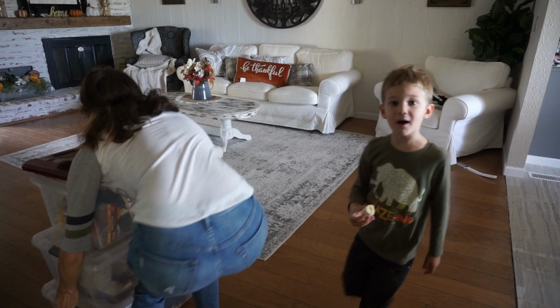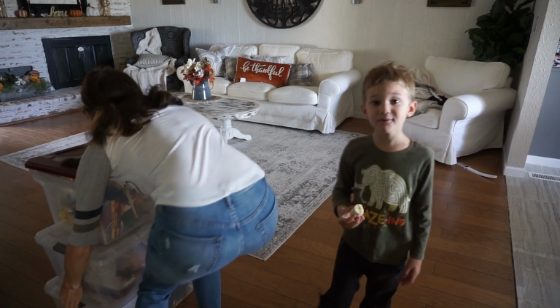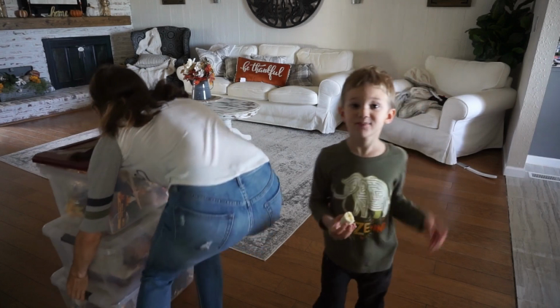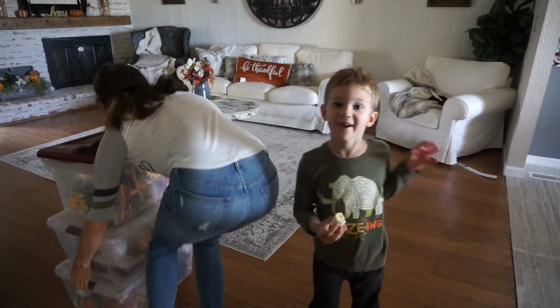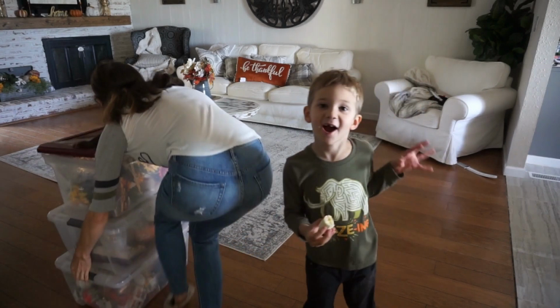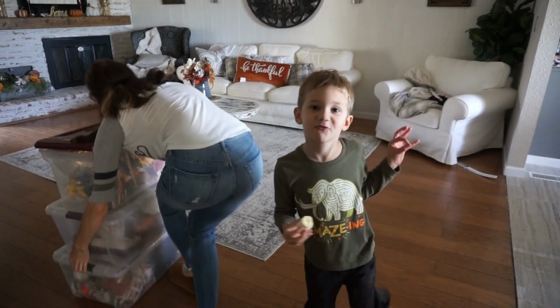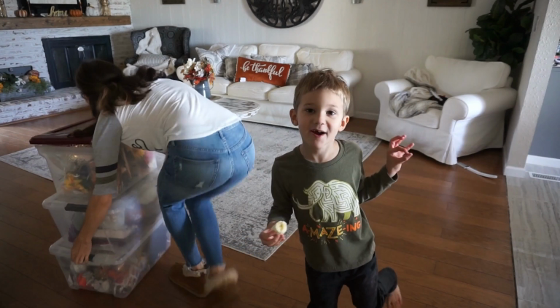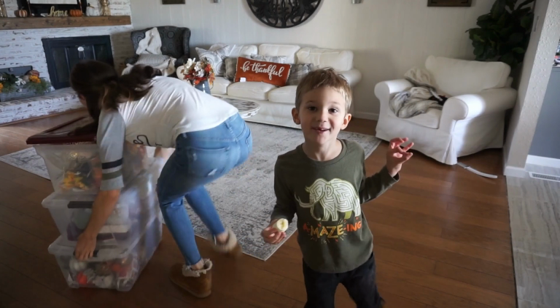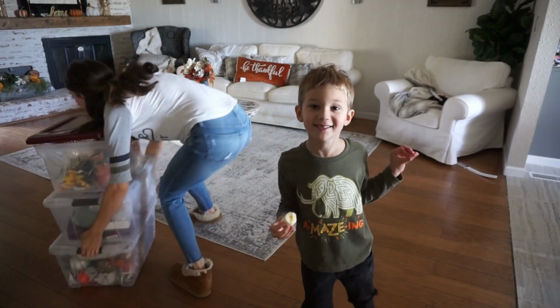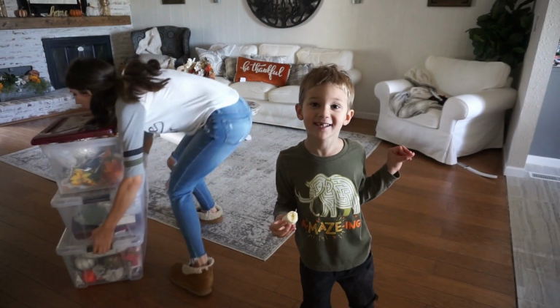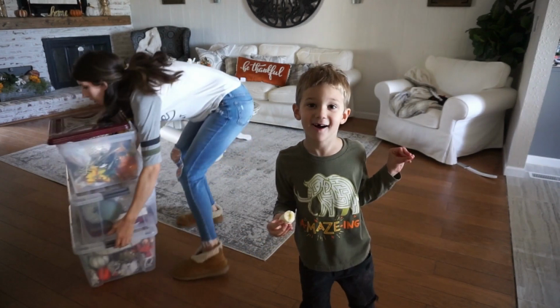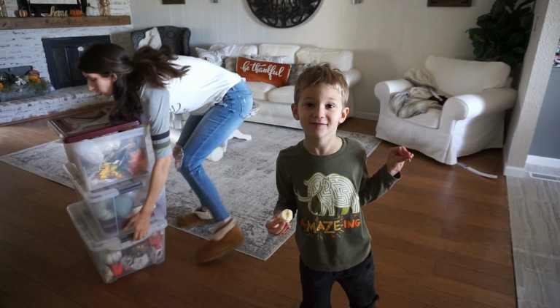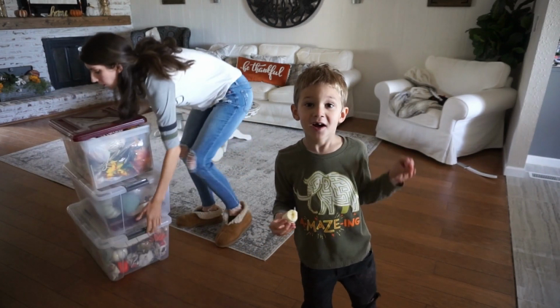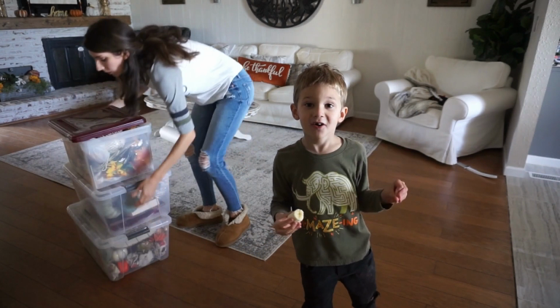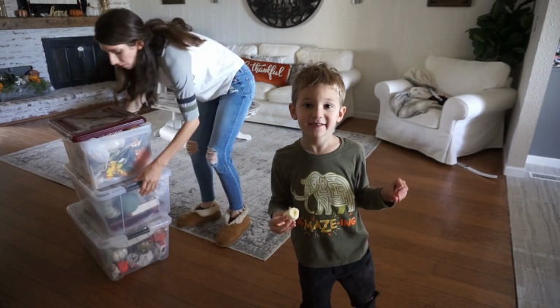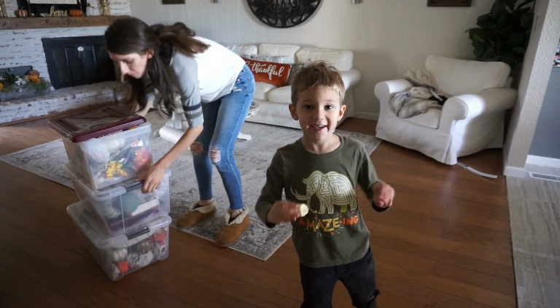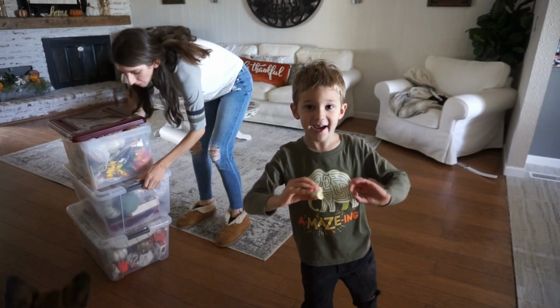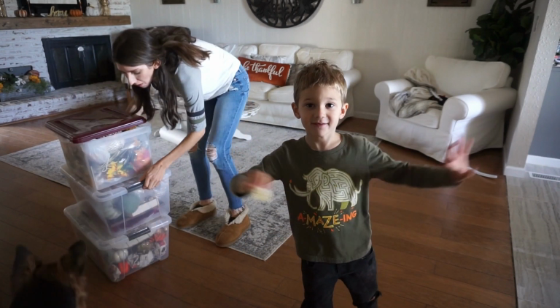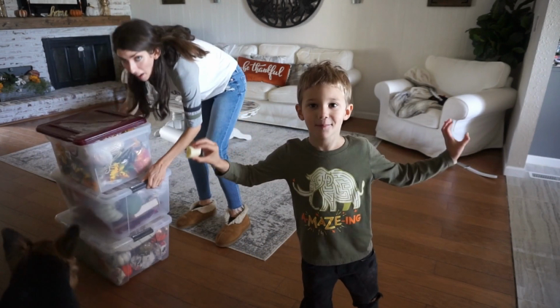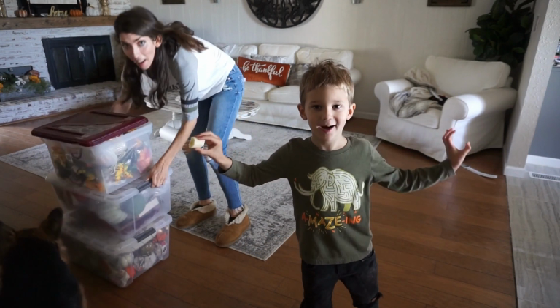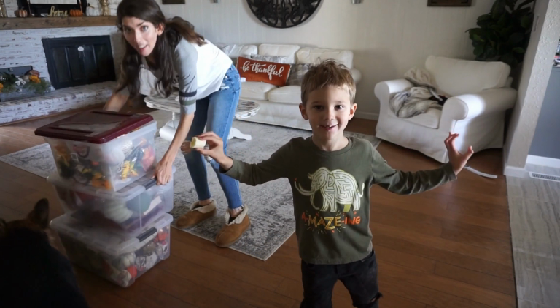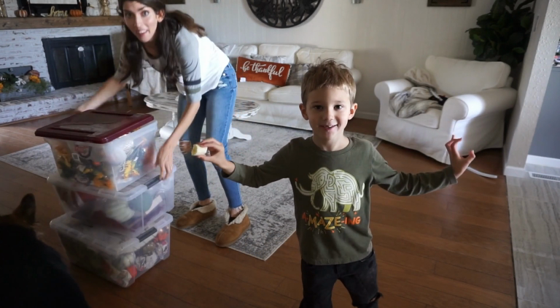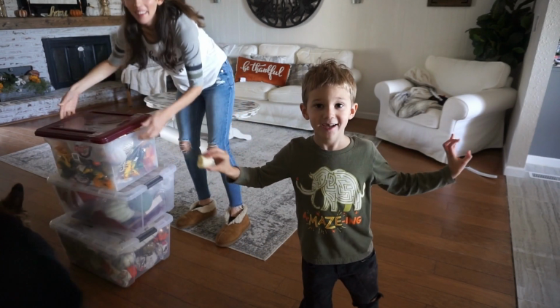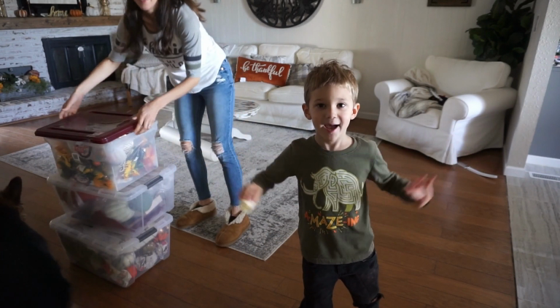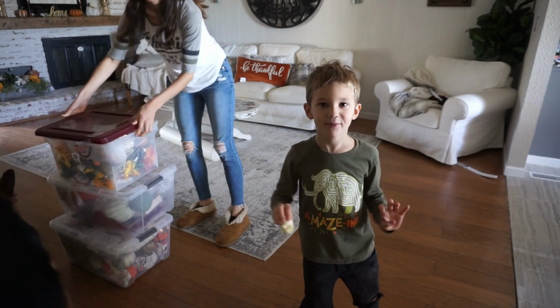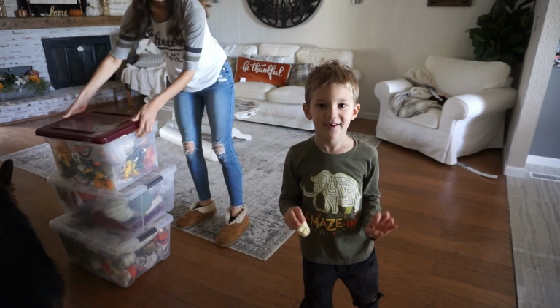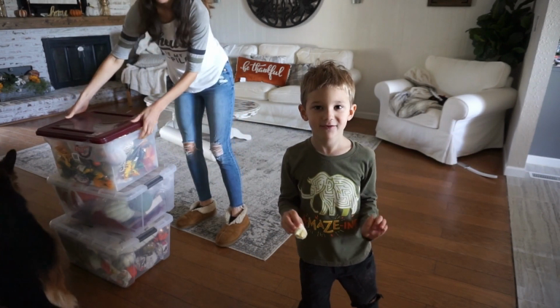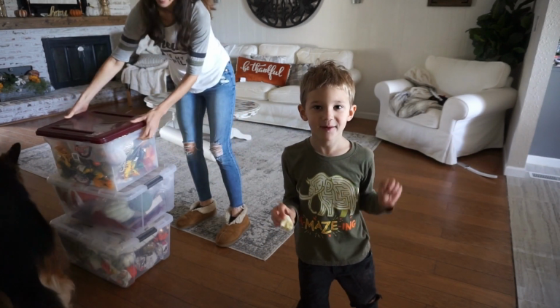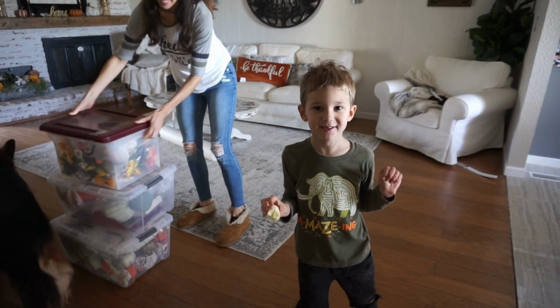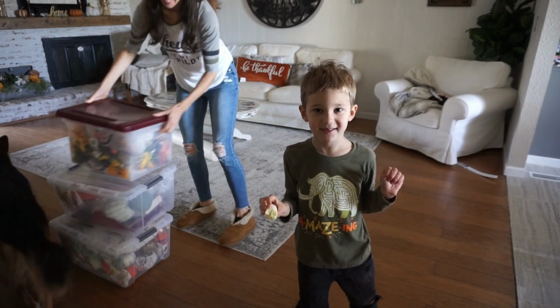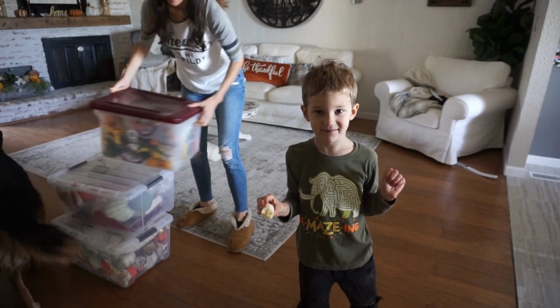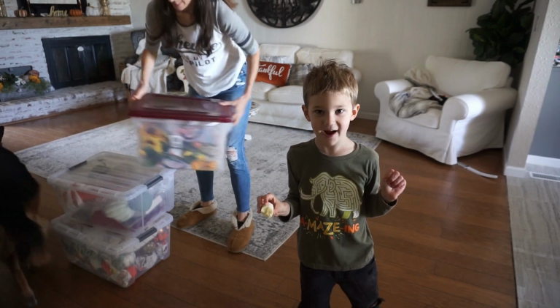I was putting out Christmas stuff — taking out the pumpkins and putting Christmas stuff out.